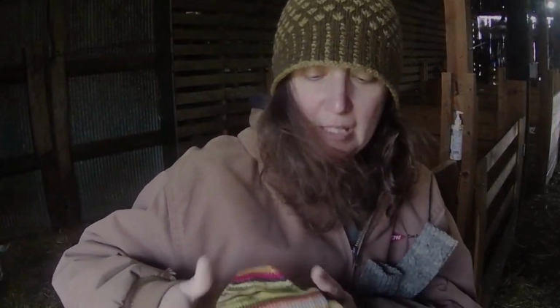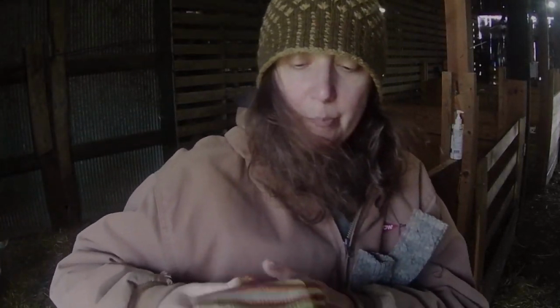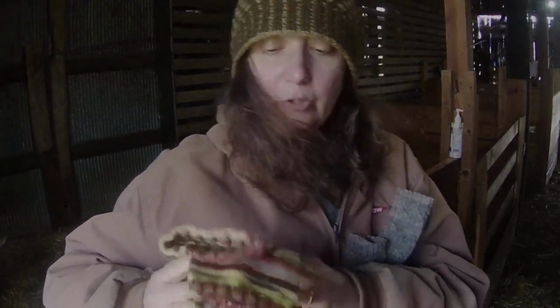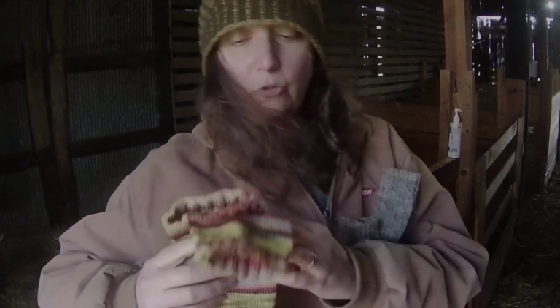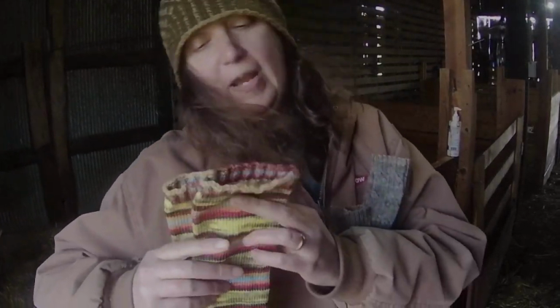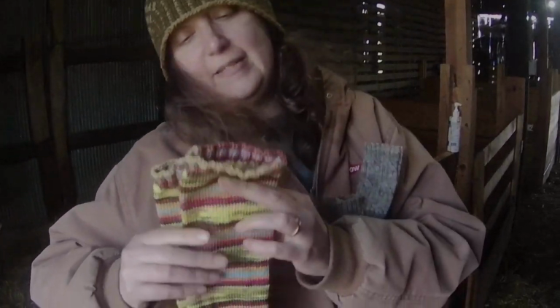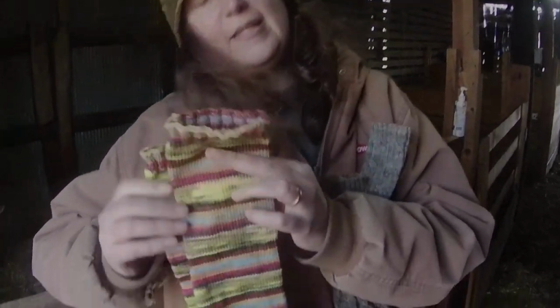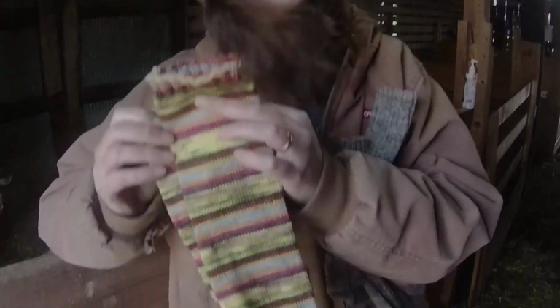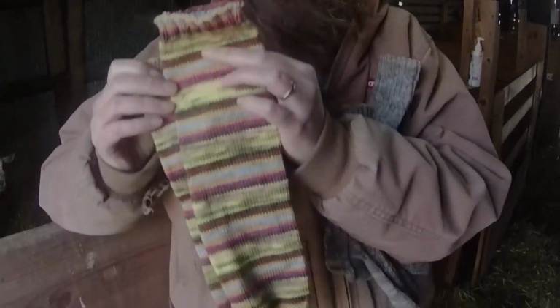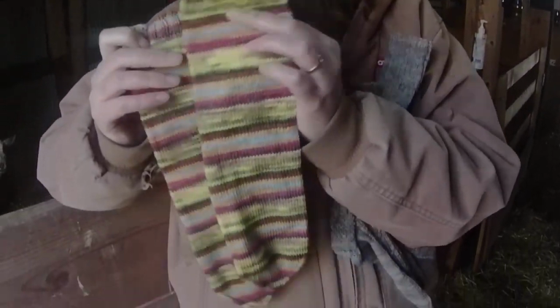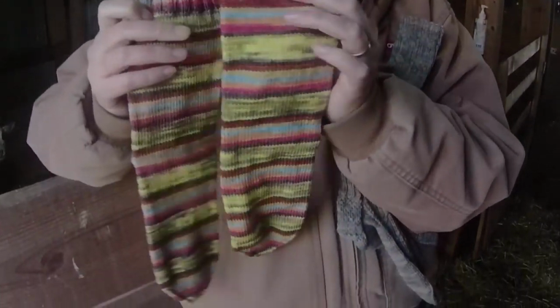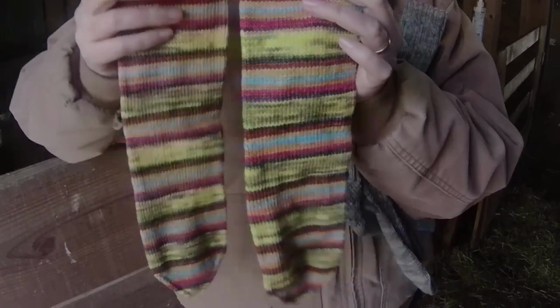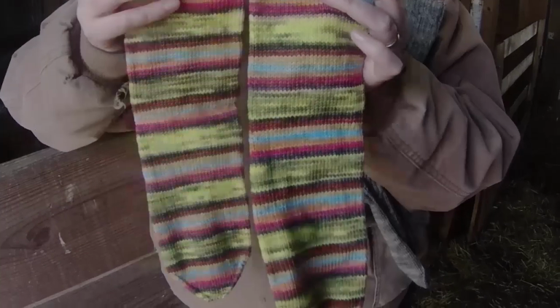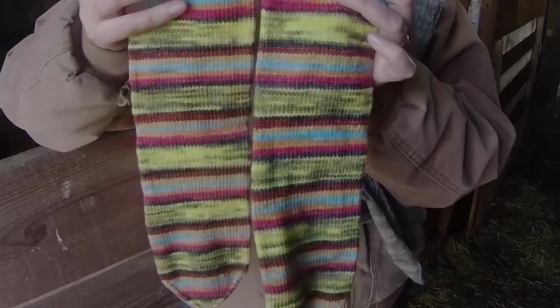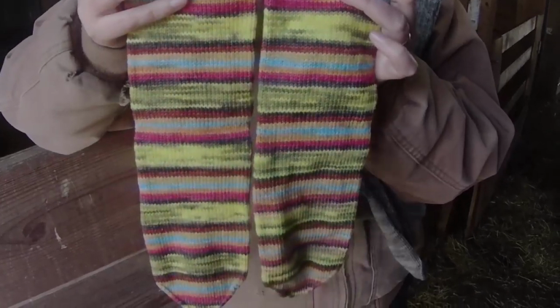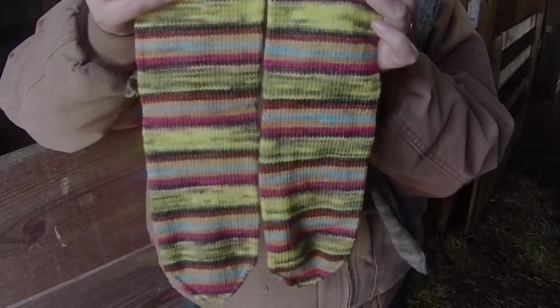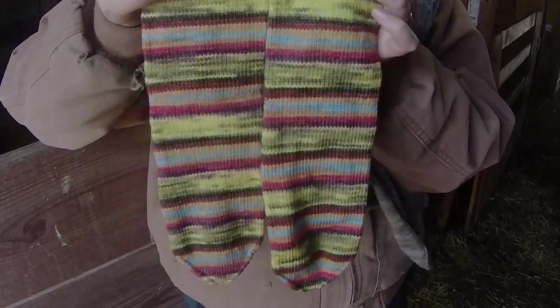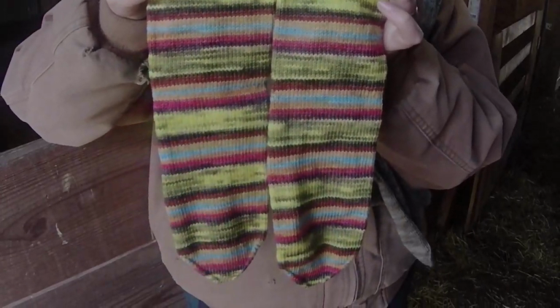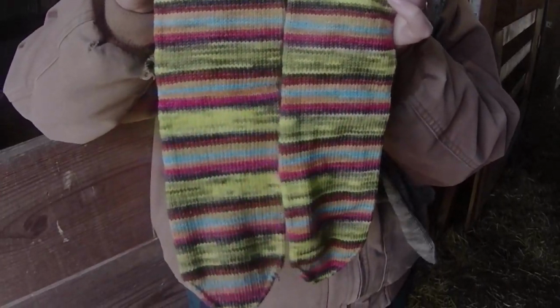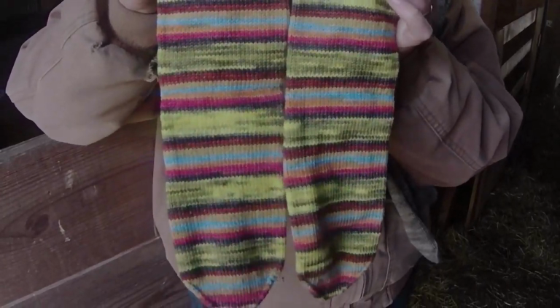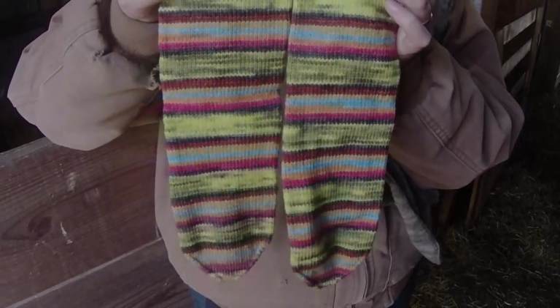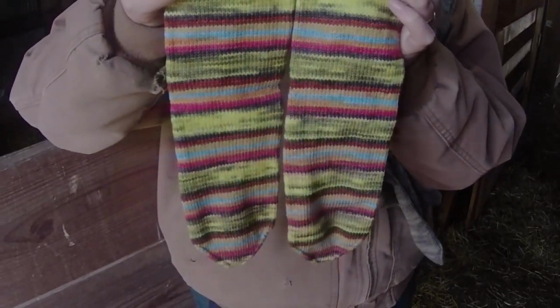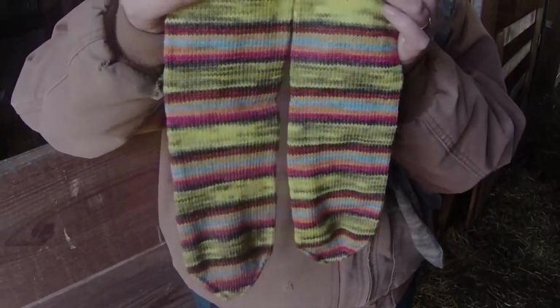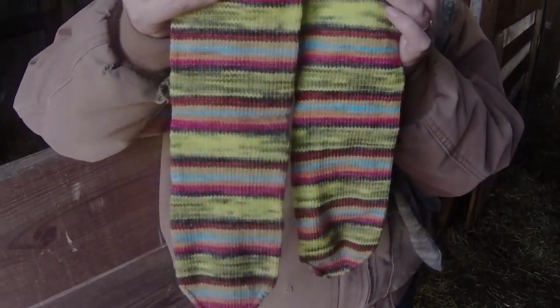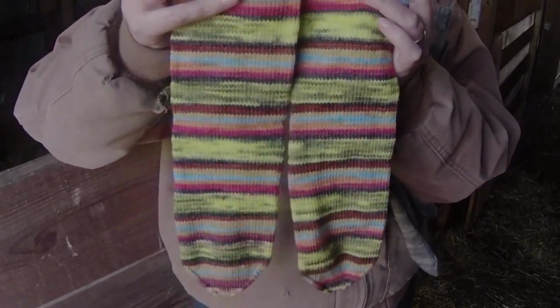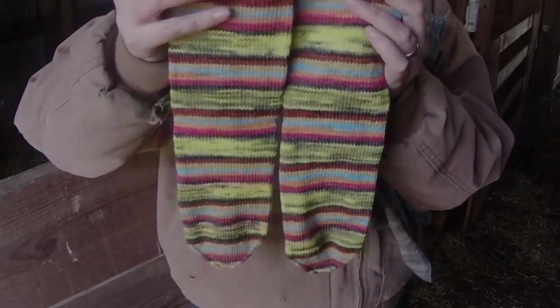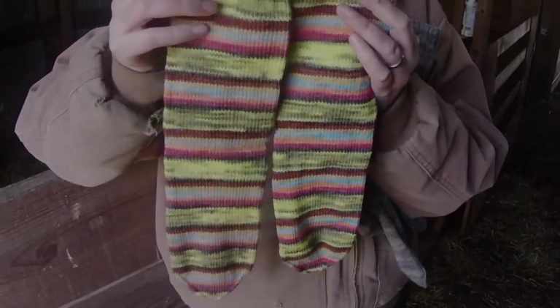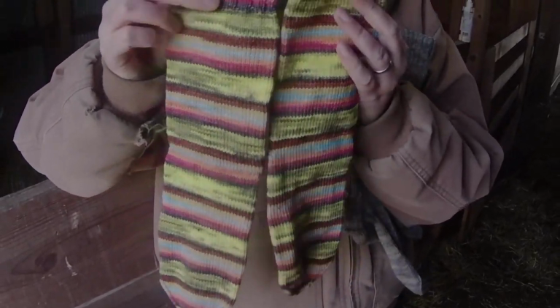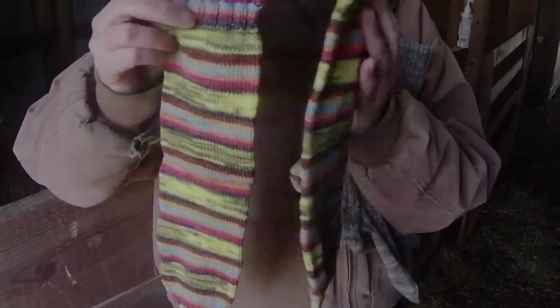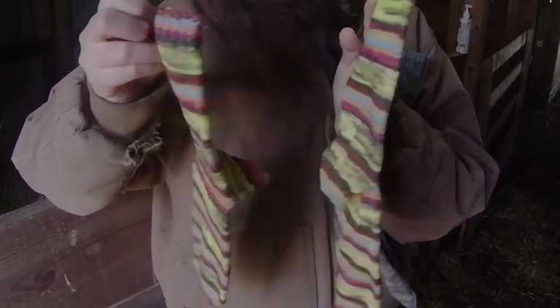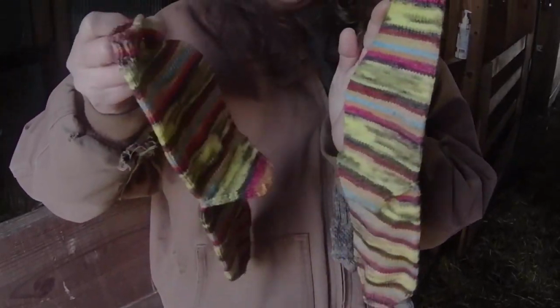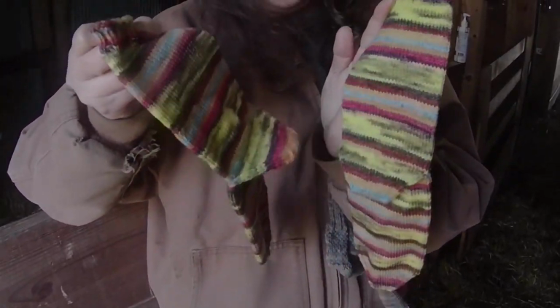Bill cranked these on his circular sock machine, and then I added heels, toes, and gloves.